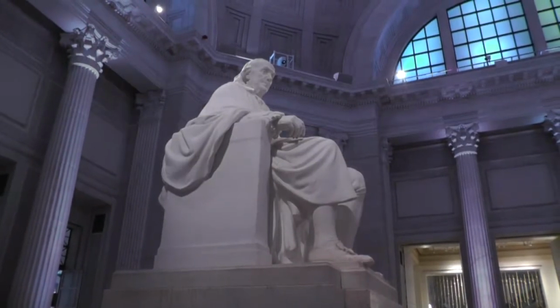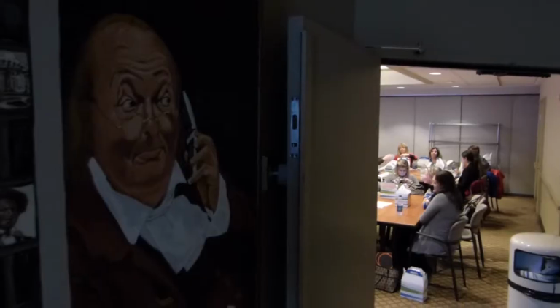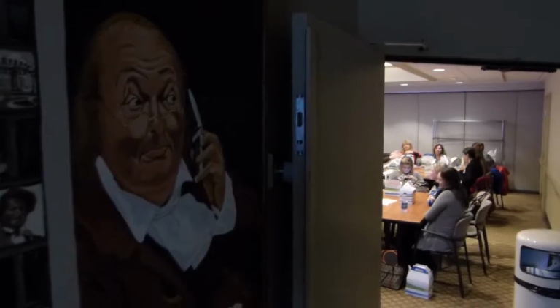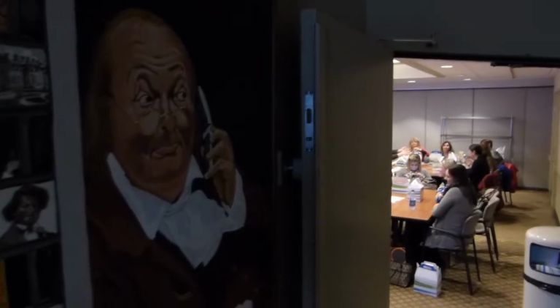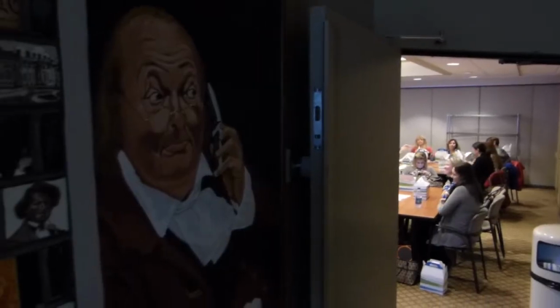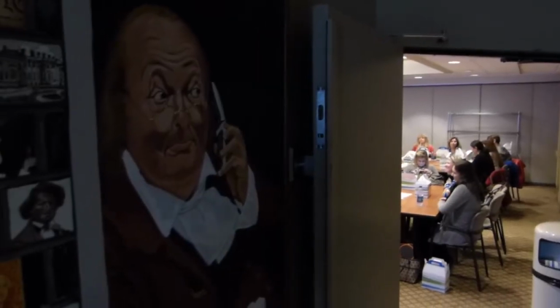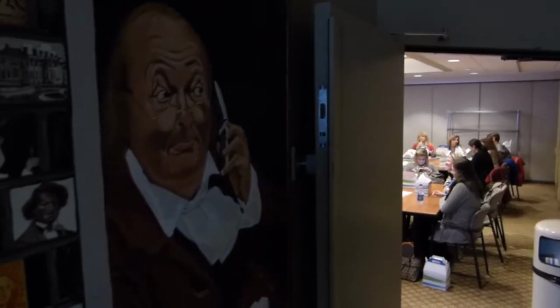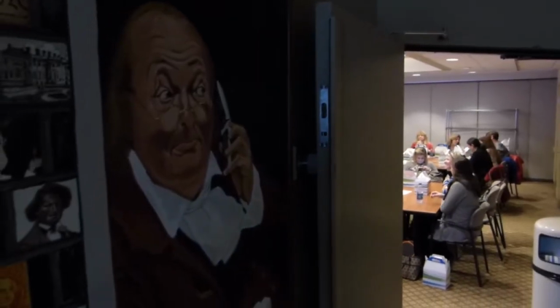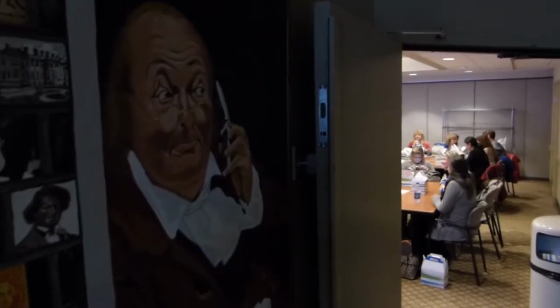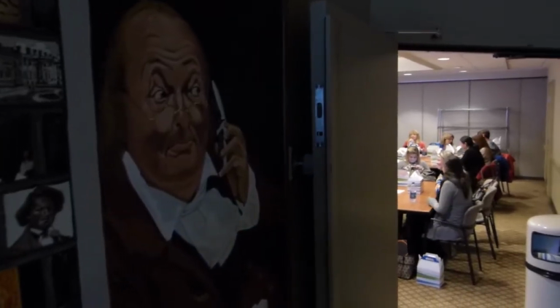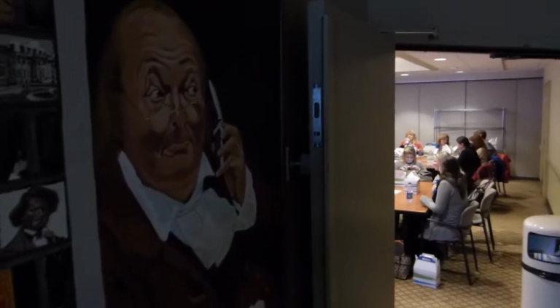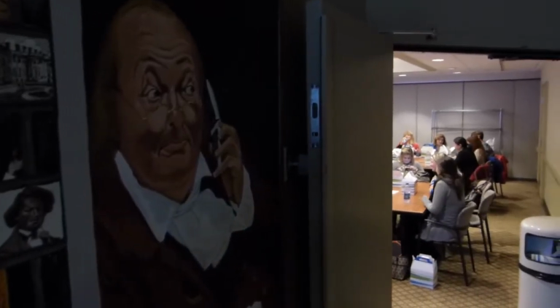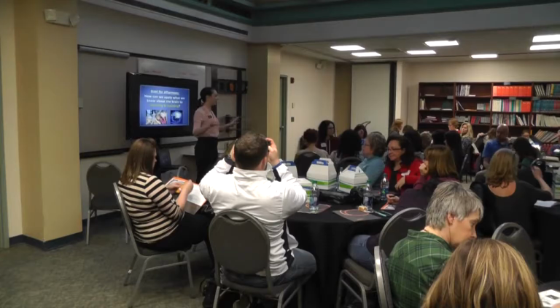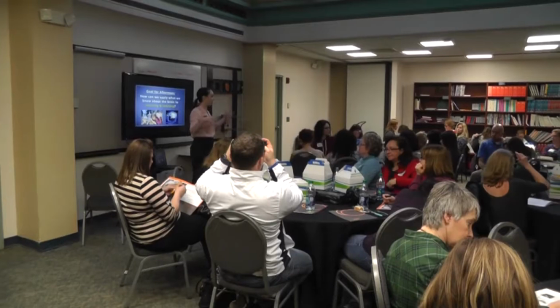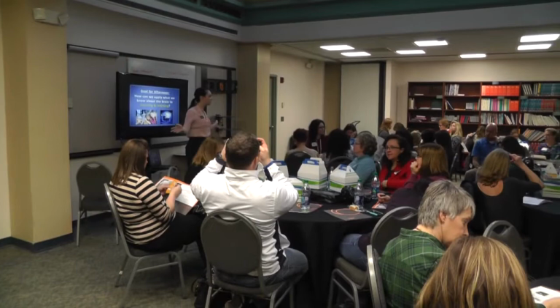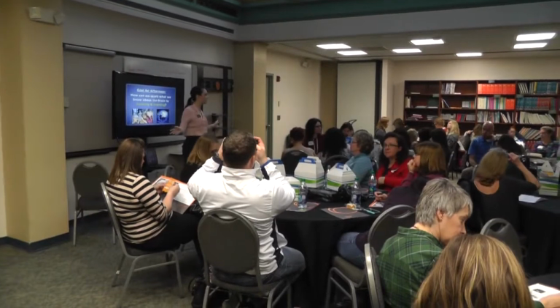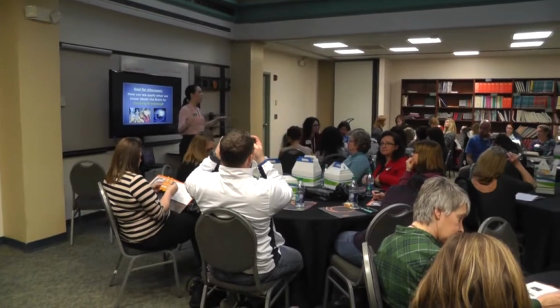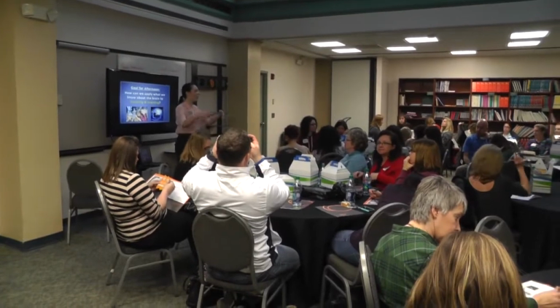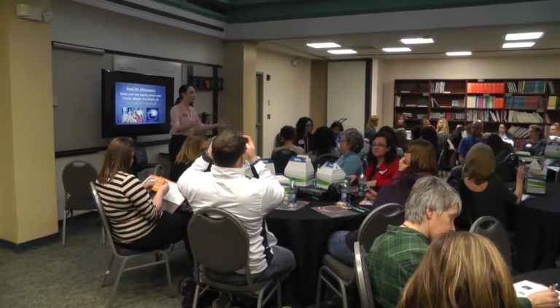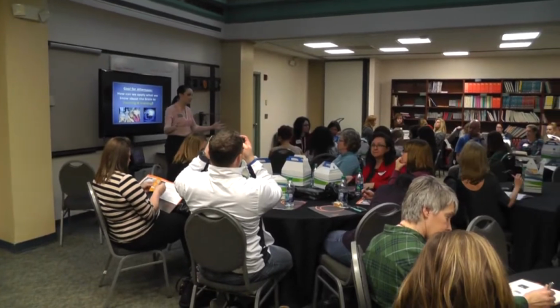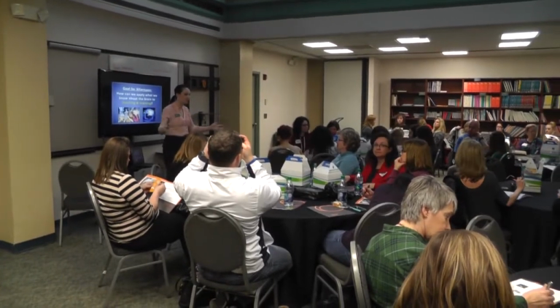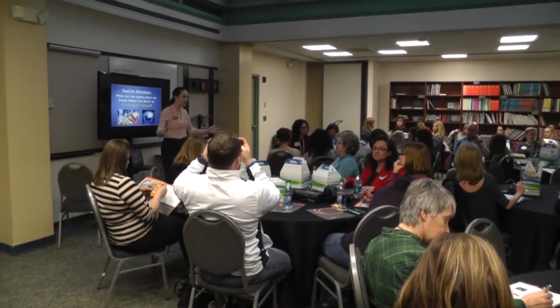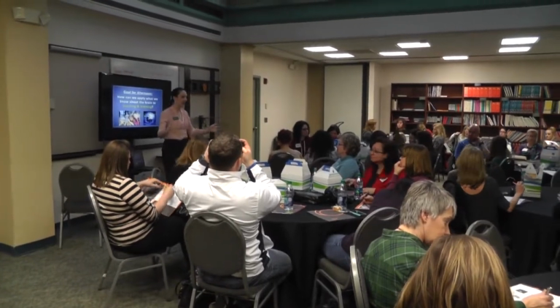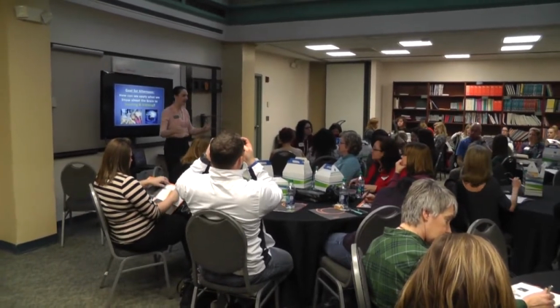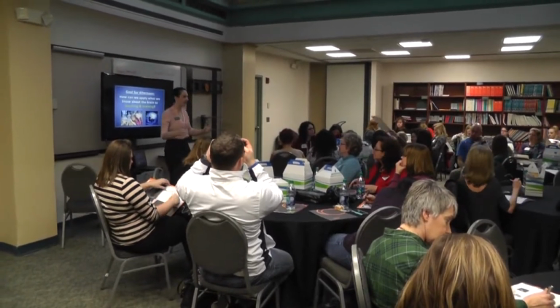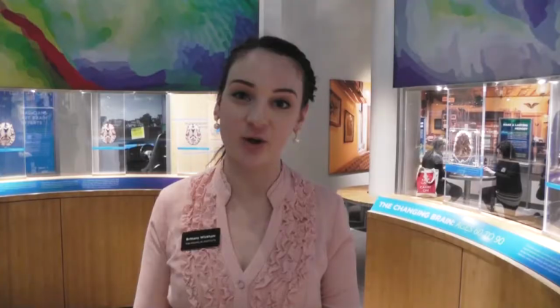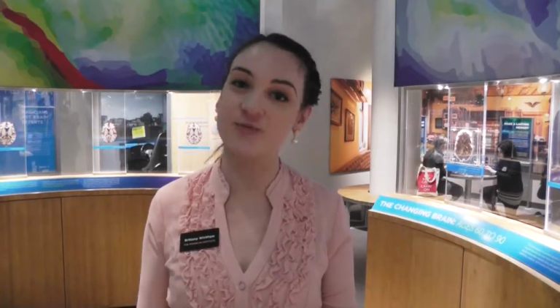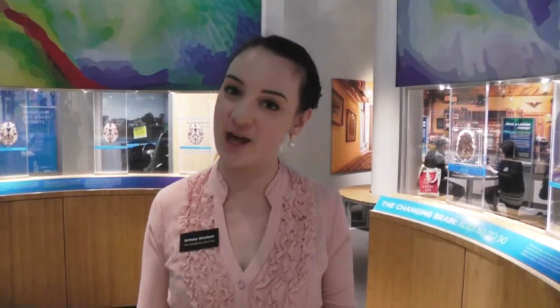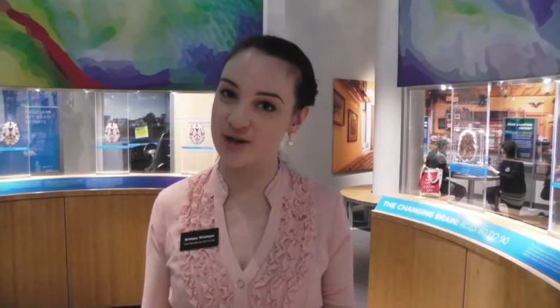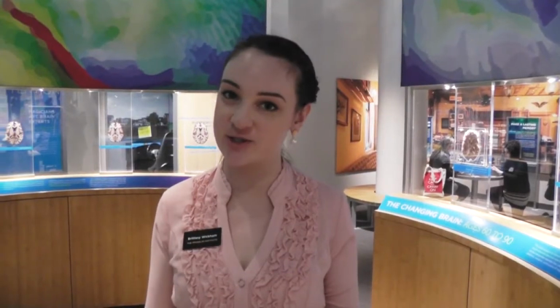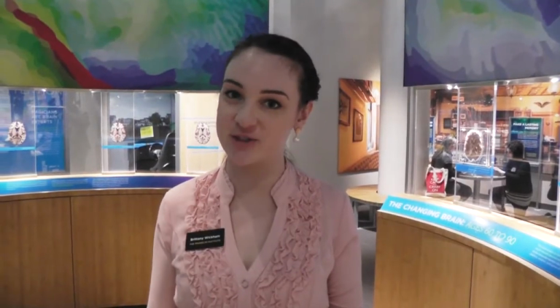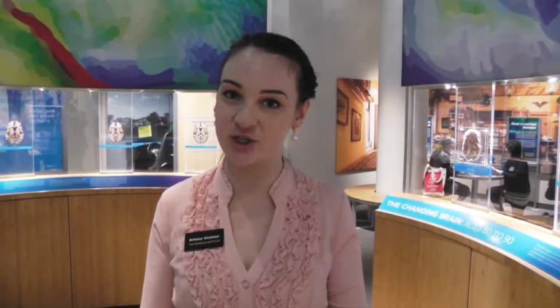Hi, I'm Brittany Wickham. I'm a science interpreter here at the Franklin Institute, and today I will be facilitating one of the breakout groups for the elementary school teachers.